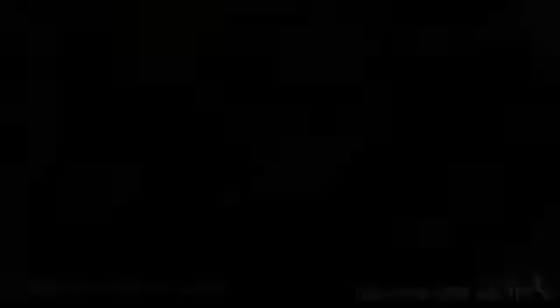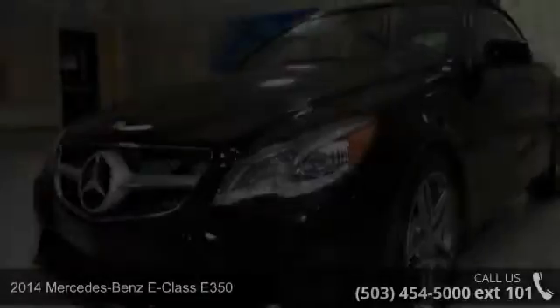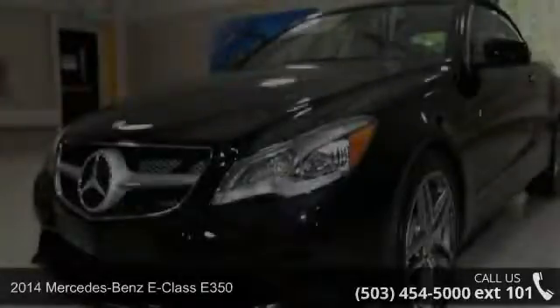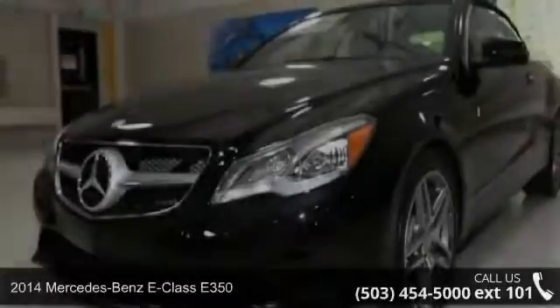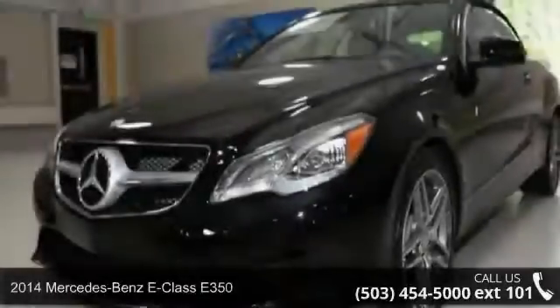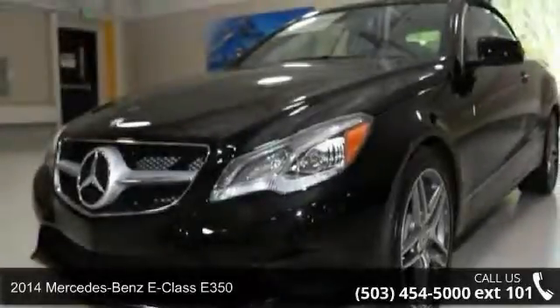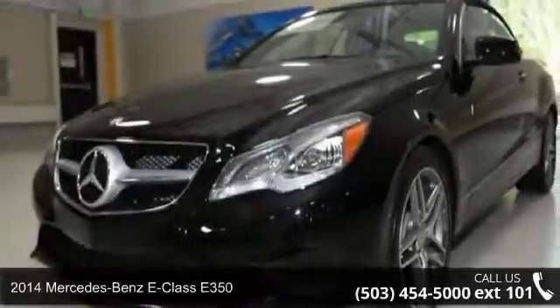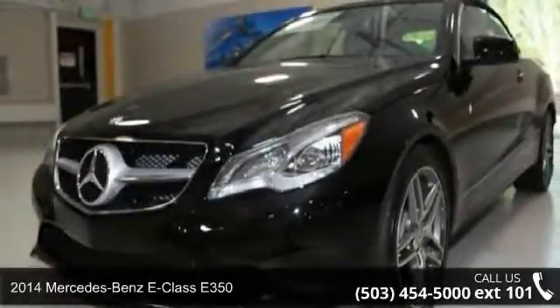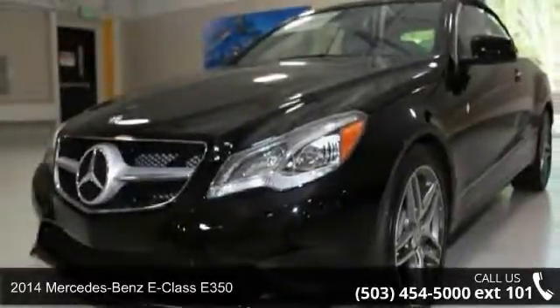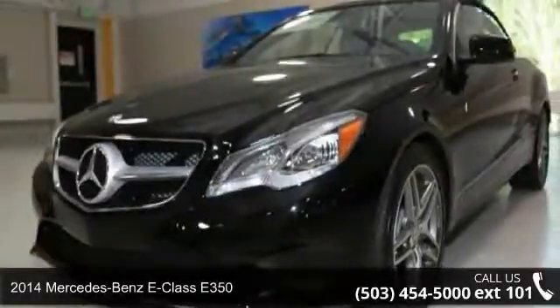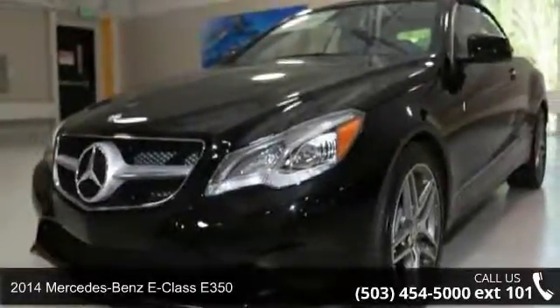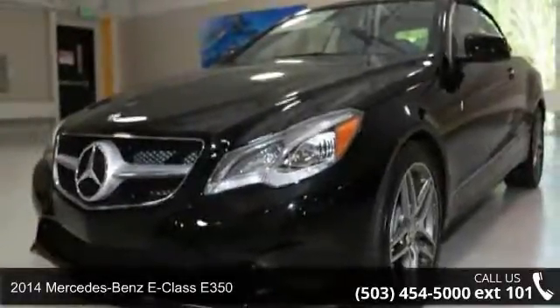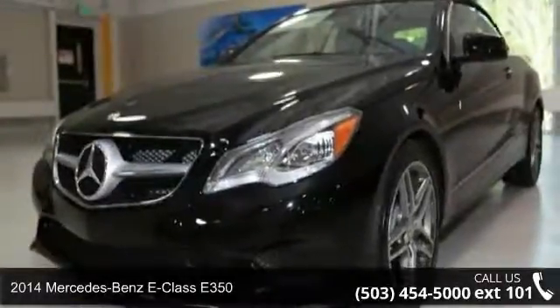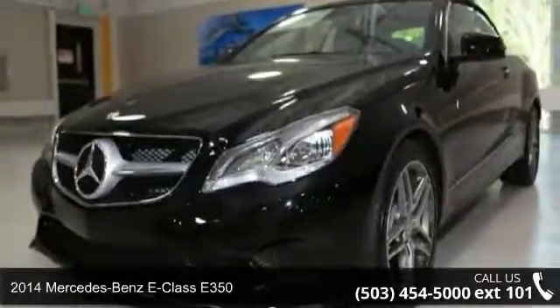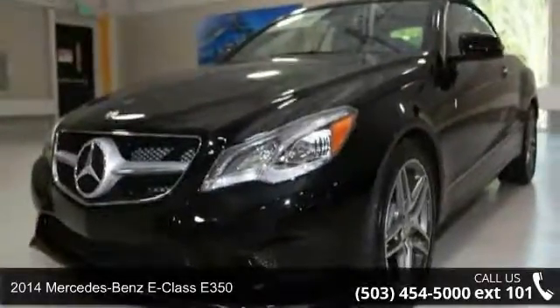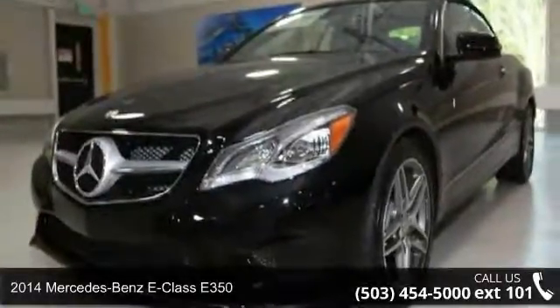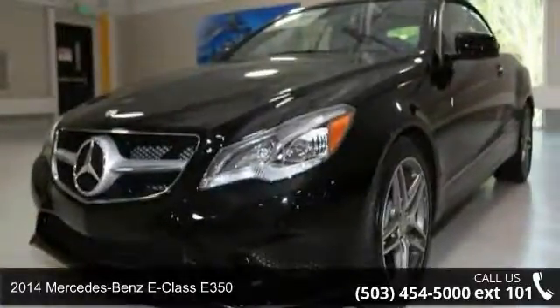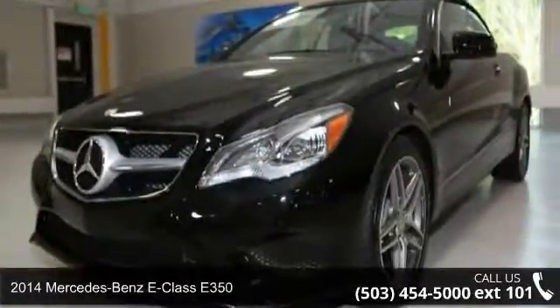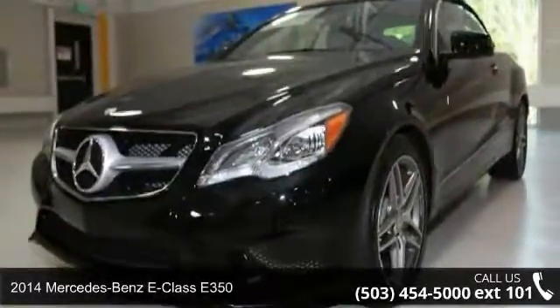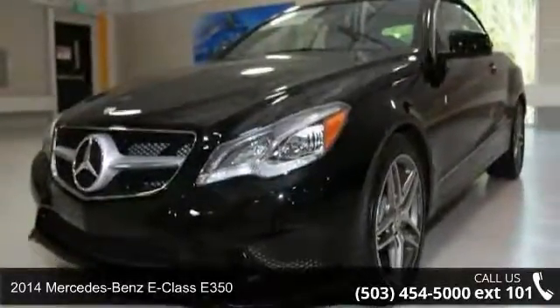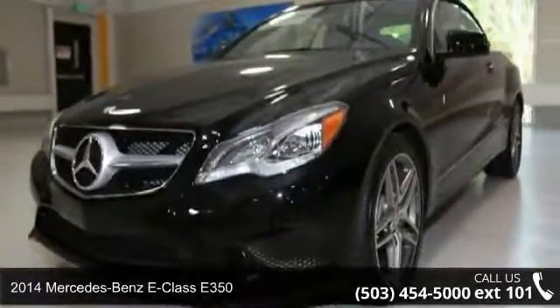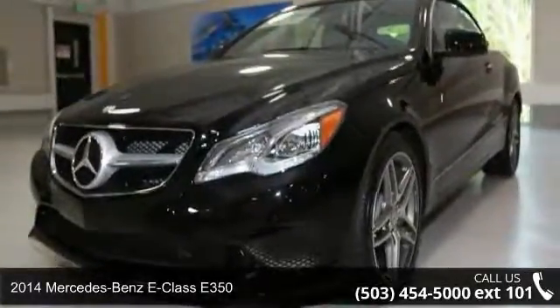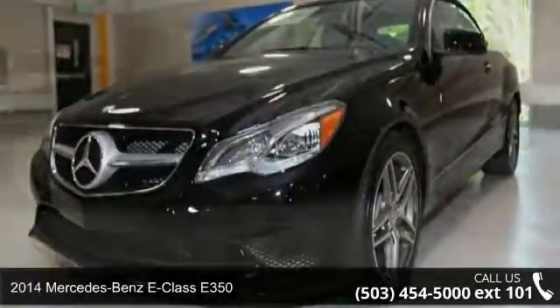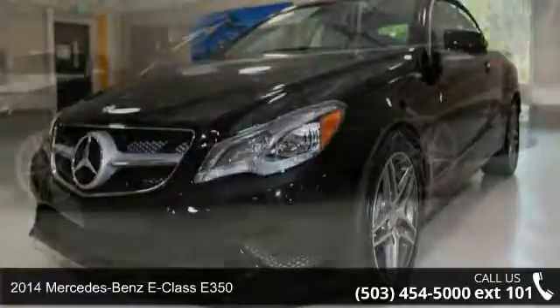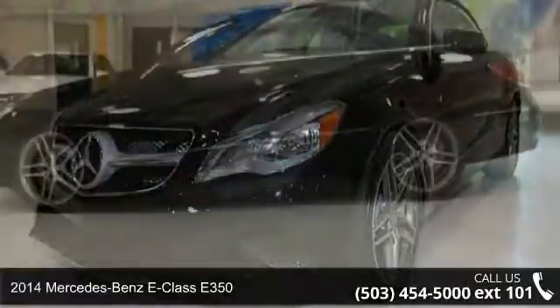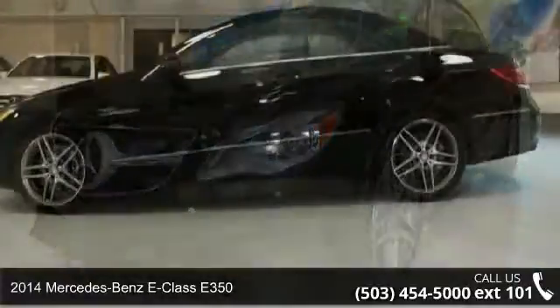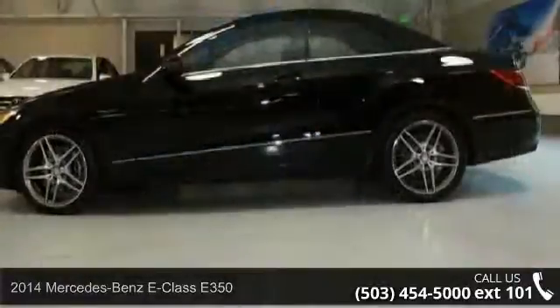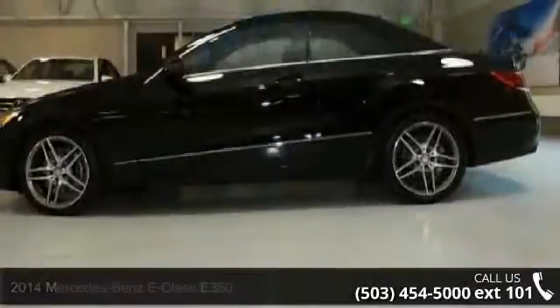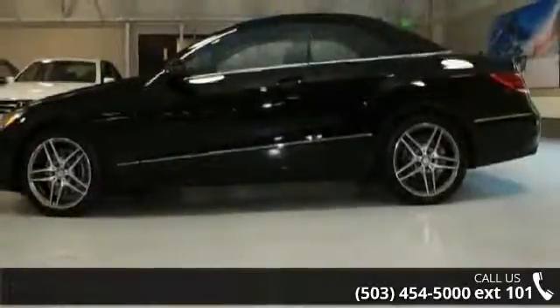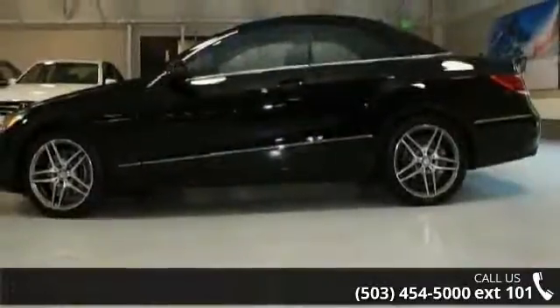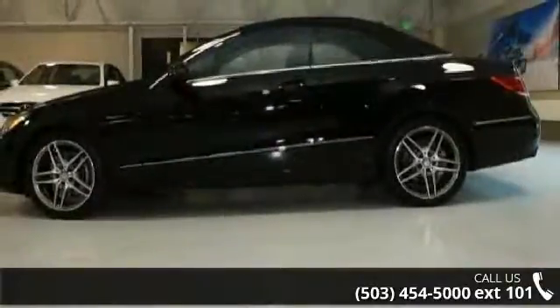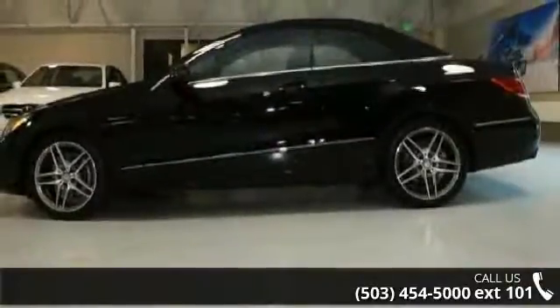Check out this 2014 Mercedes-Benz E-Class E350. Don't miss this great deal on a luxury vehicle.